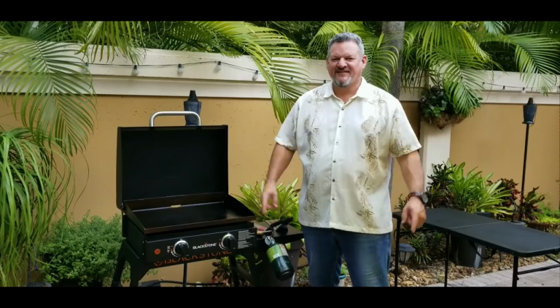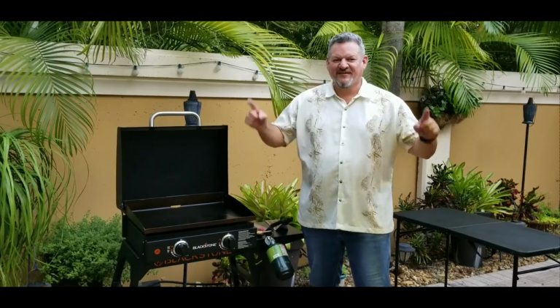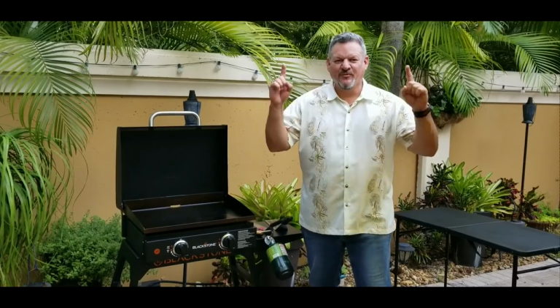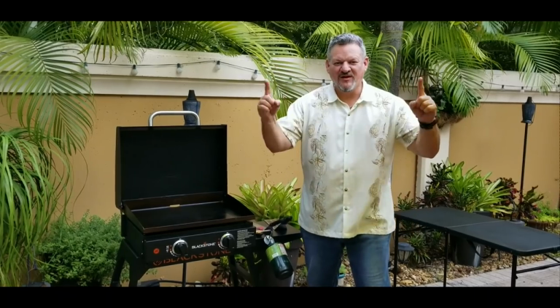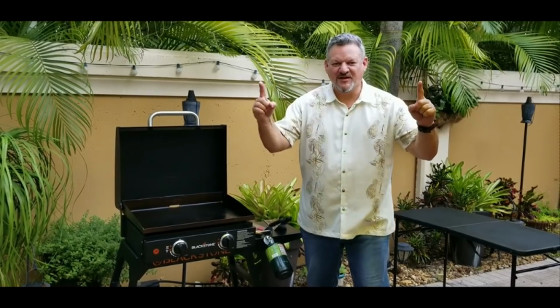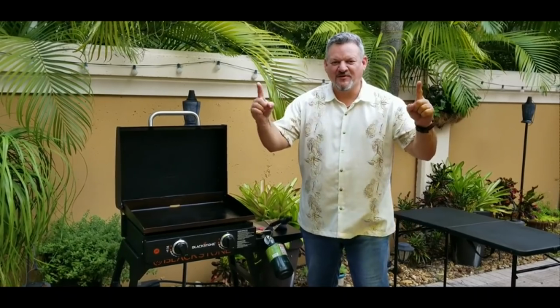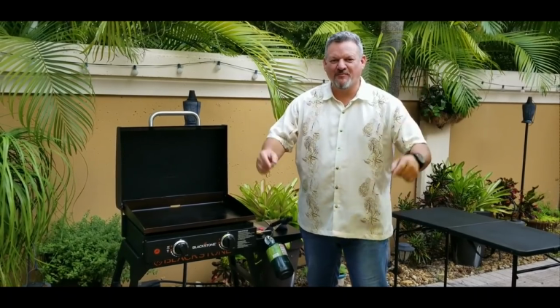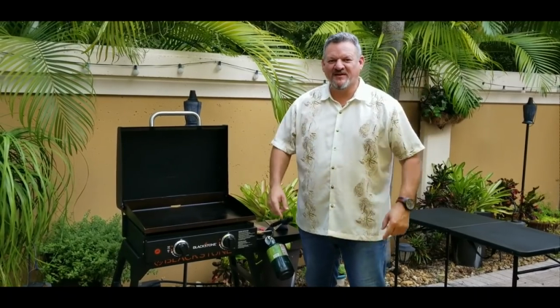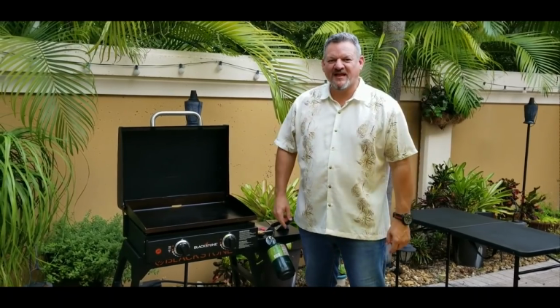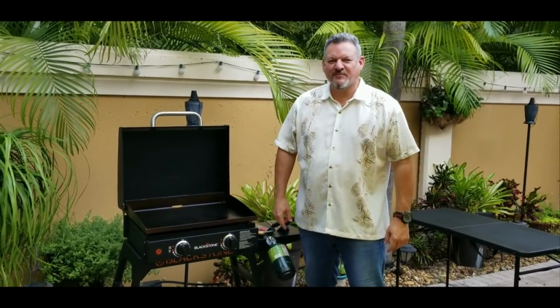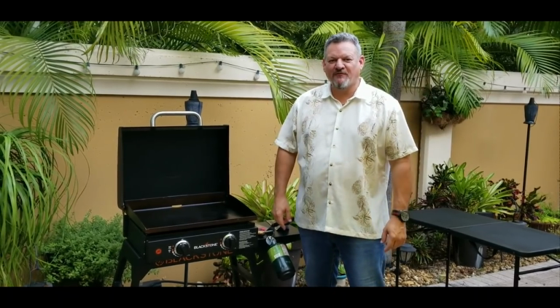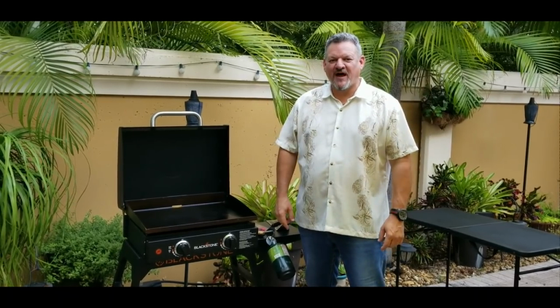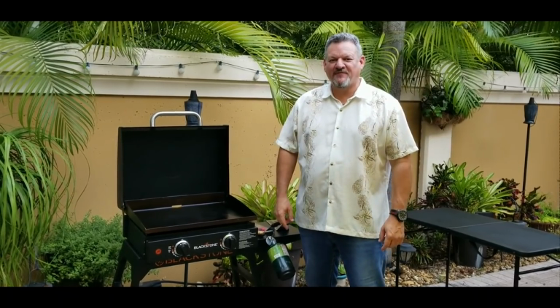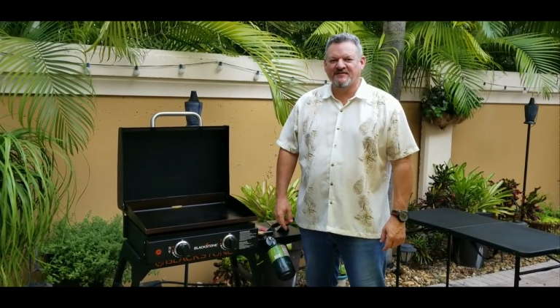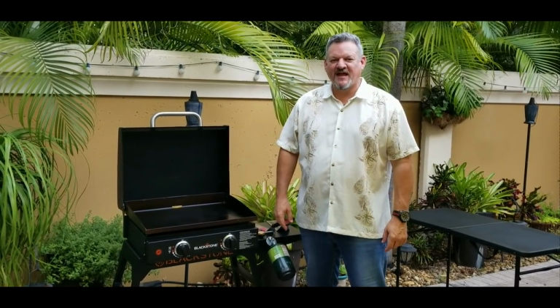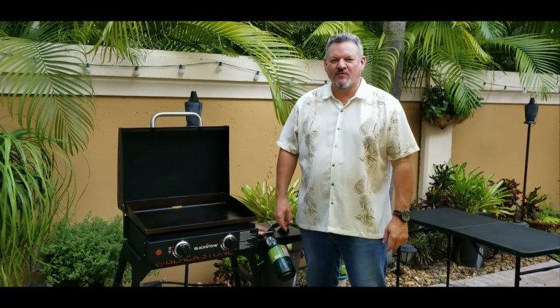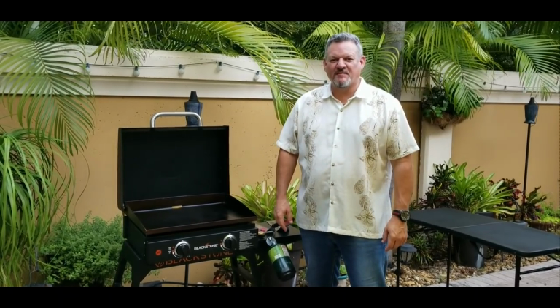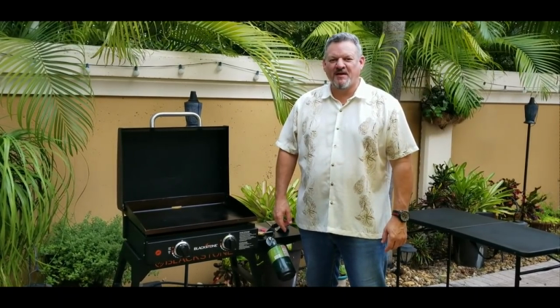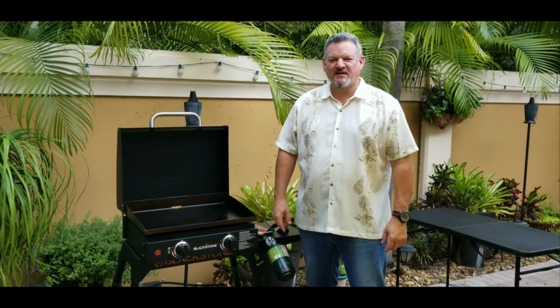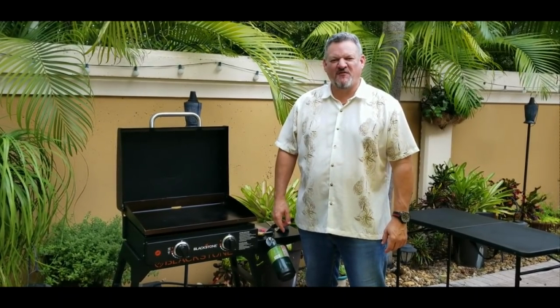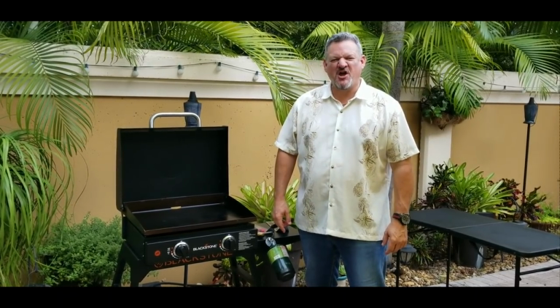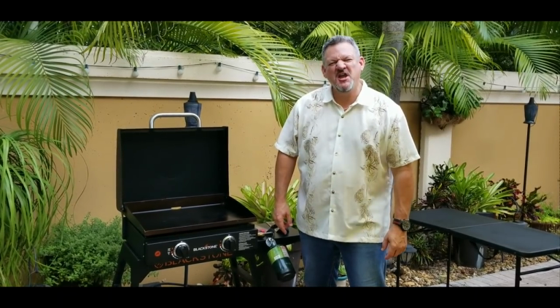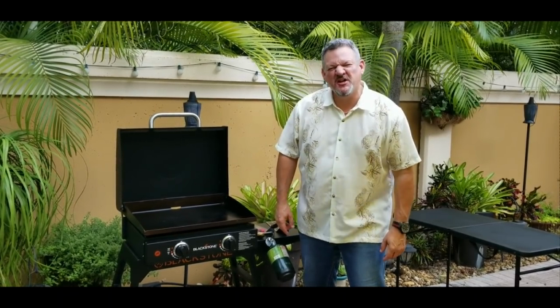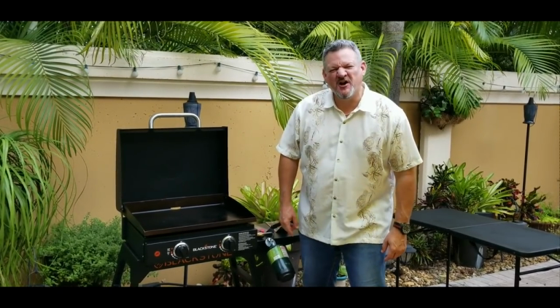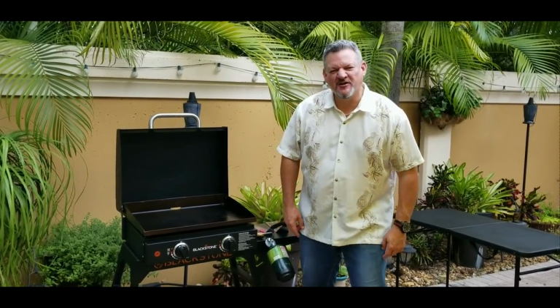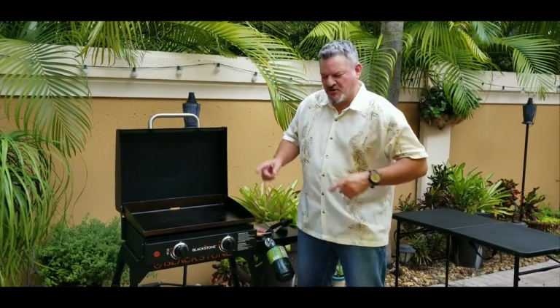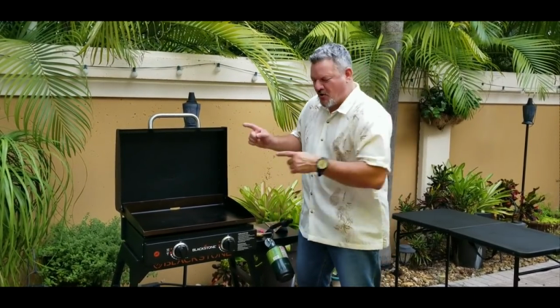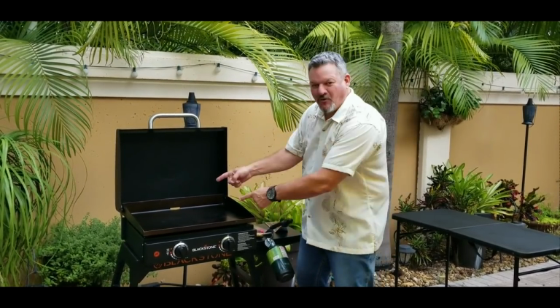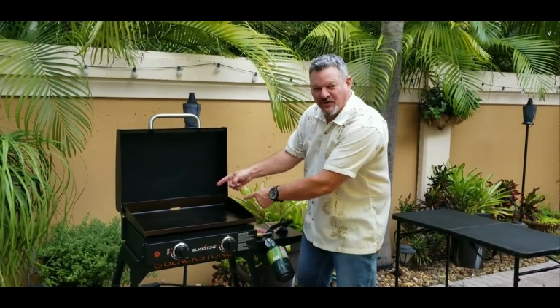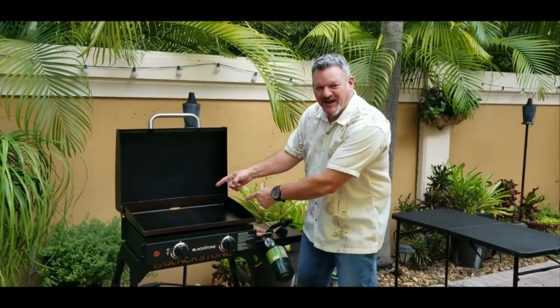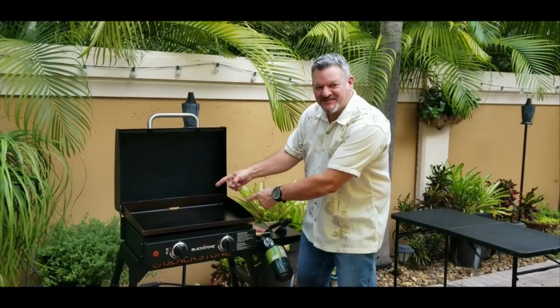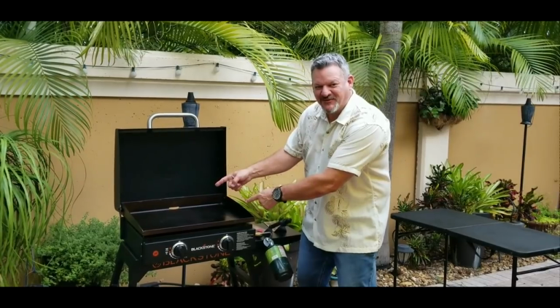What's up yo, Big Cat 305 here tonight. We're gonna be making fajitas on the Blackstone.